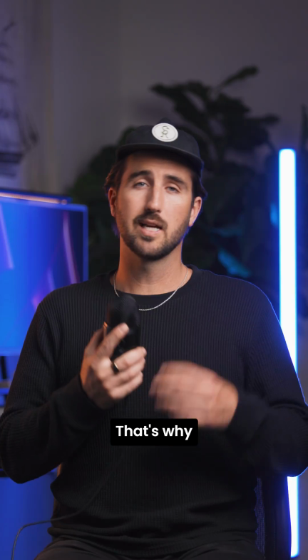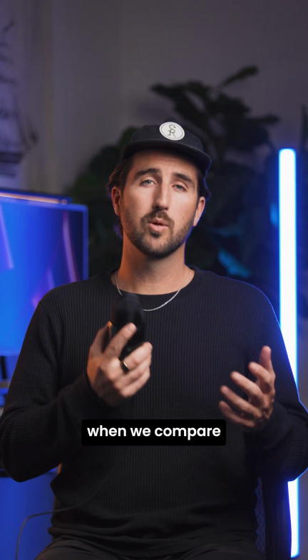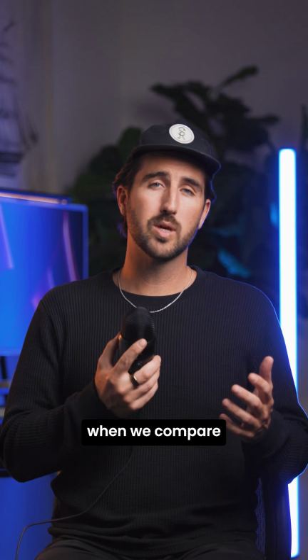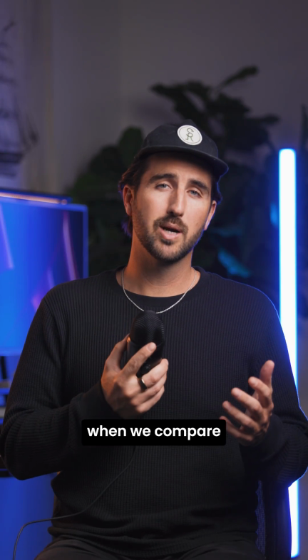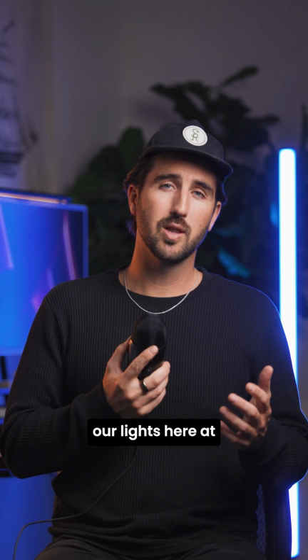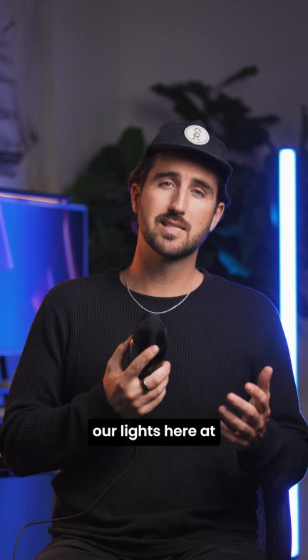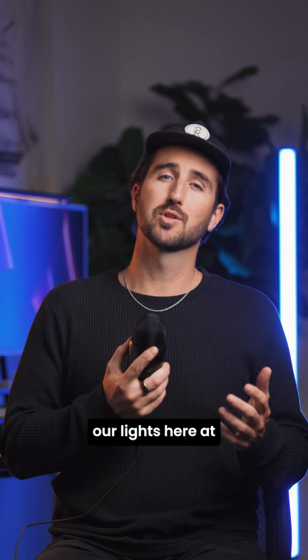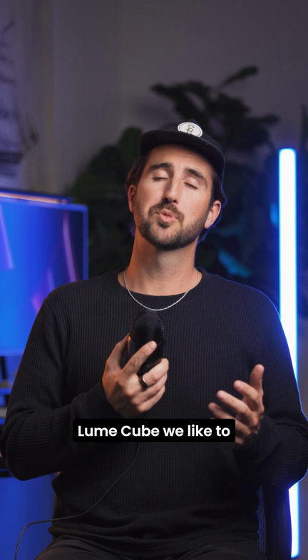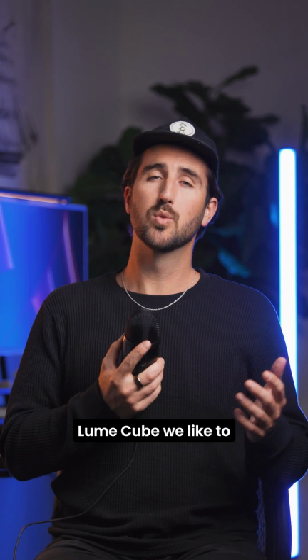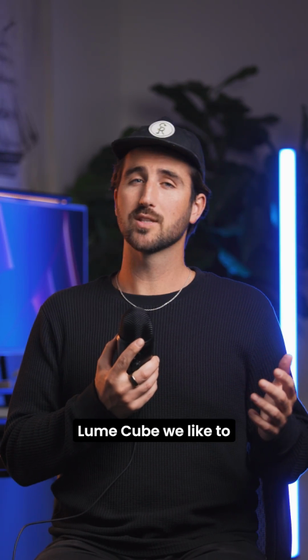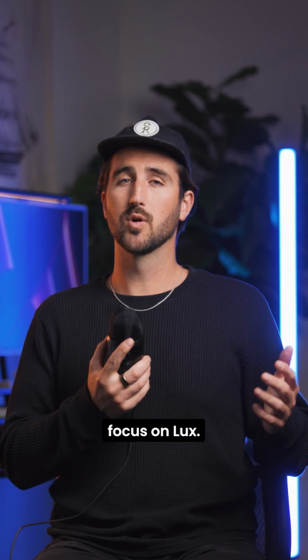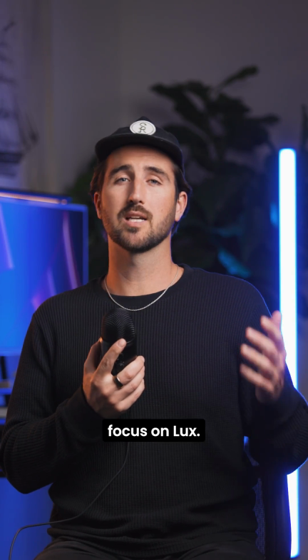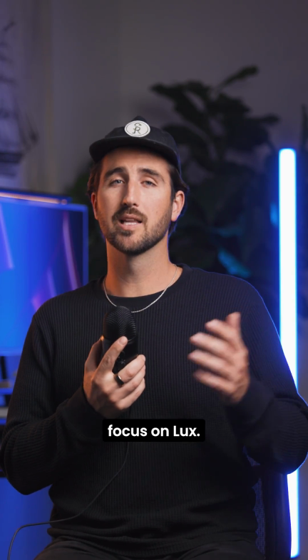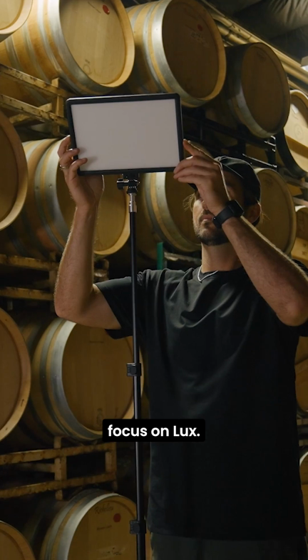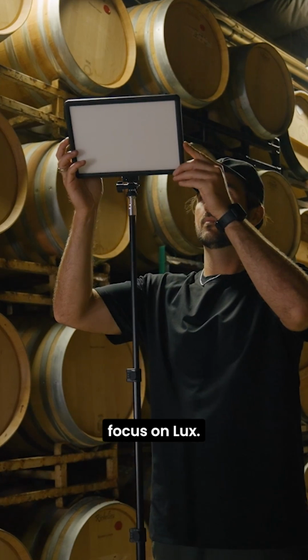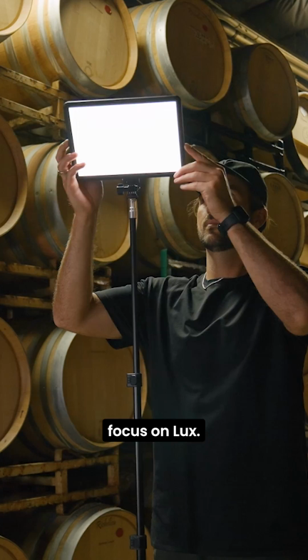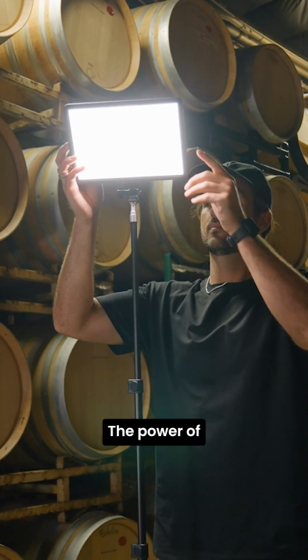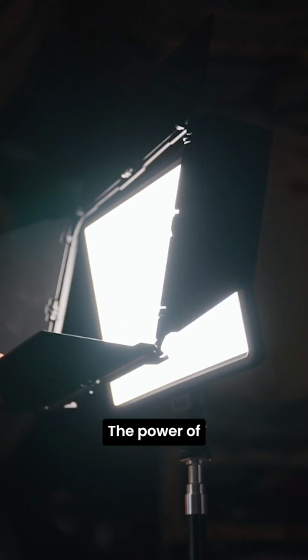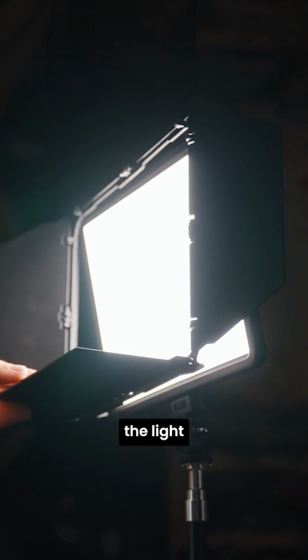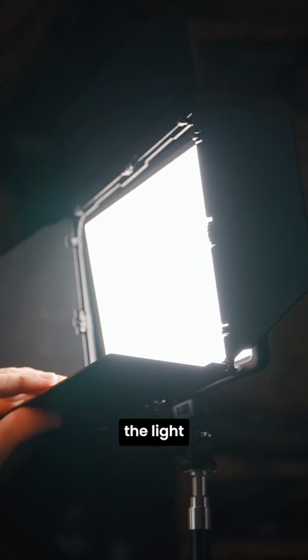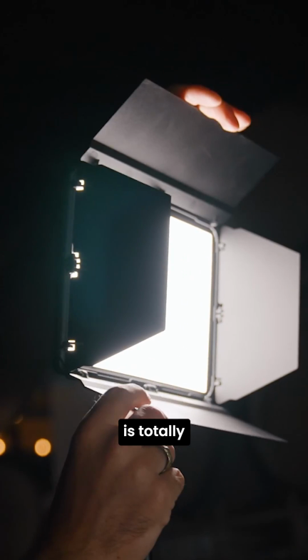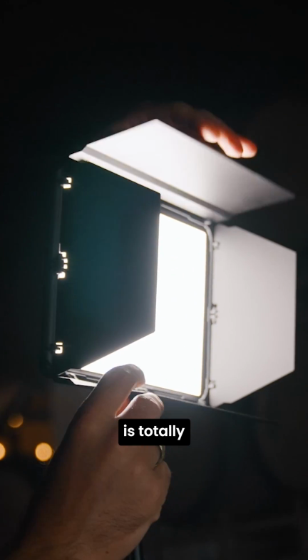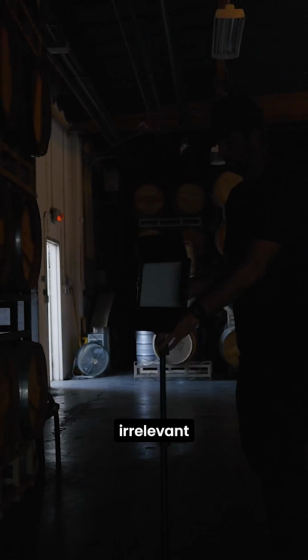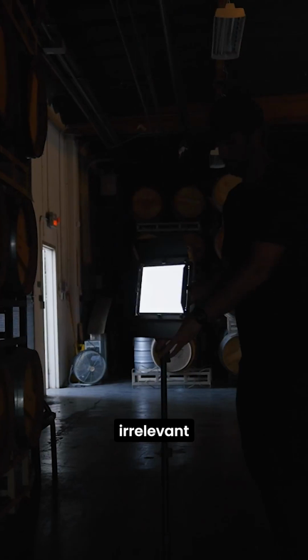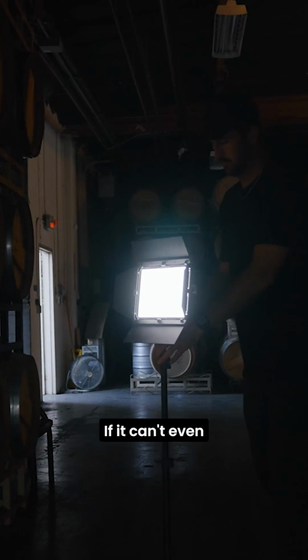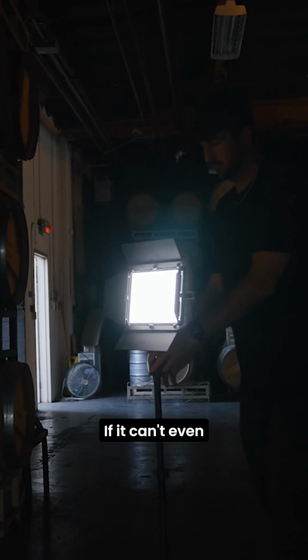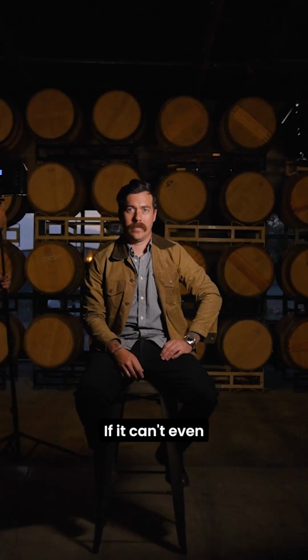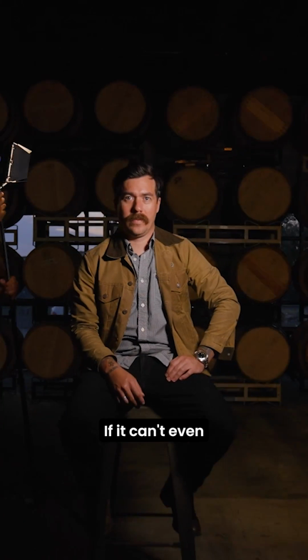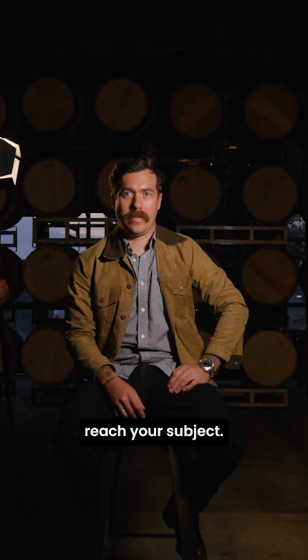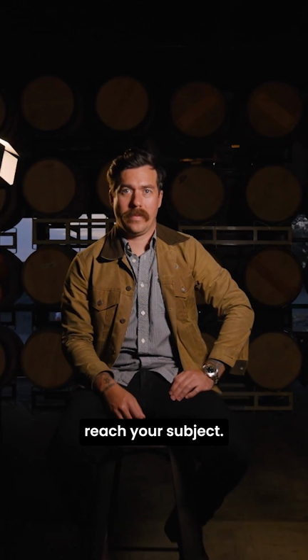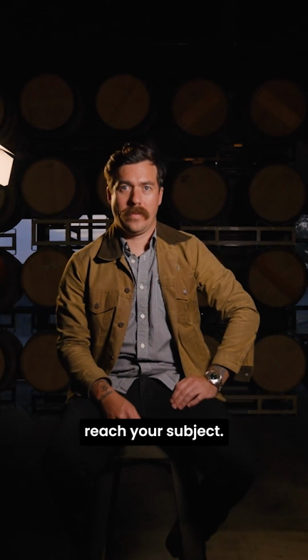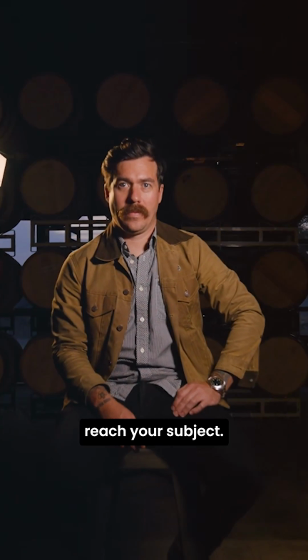That's why when we compare our lights here at Lume Cube, we like to focus on Lux. The power of the light is totally irrelevant if it can't even reach your subject.